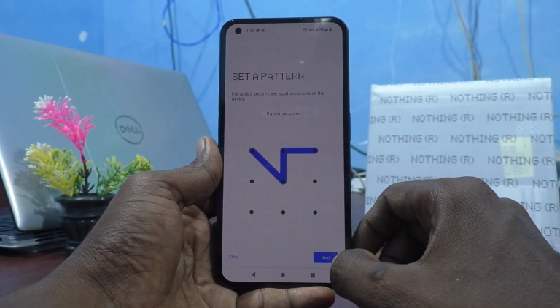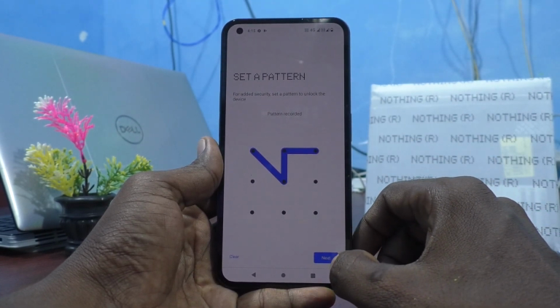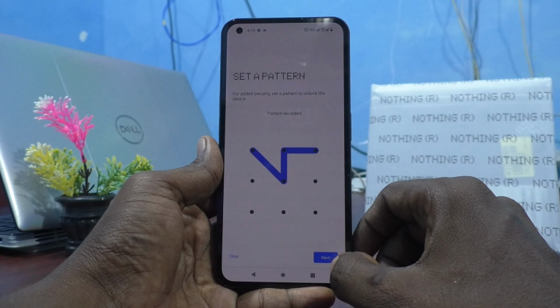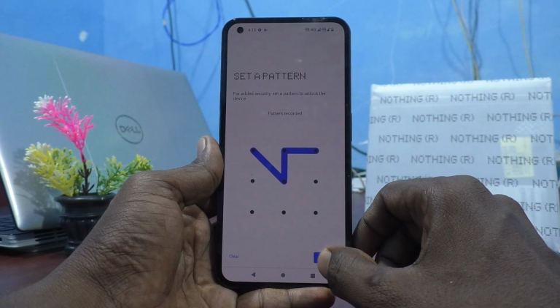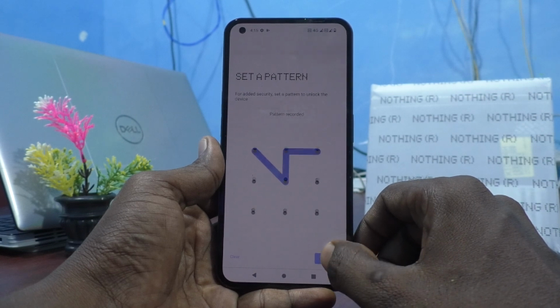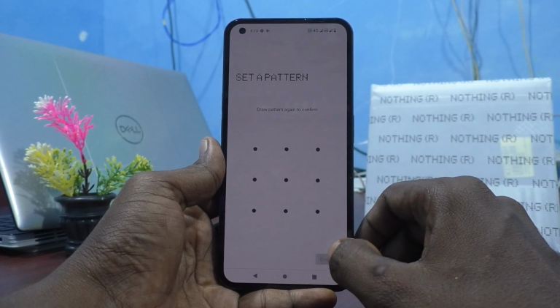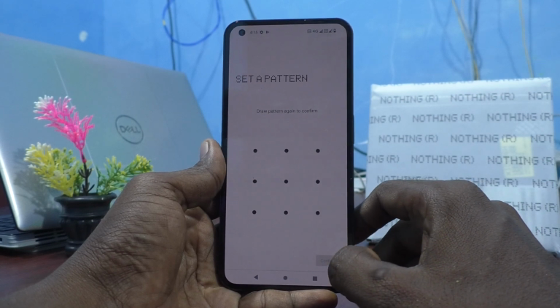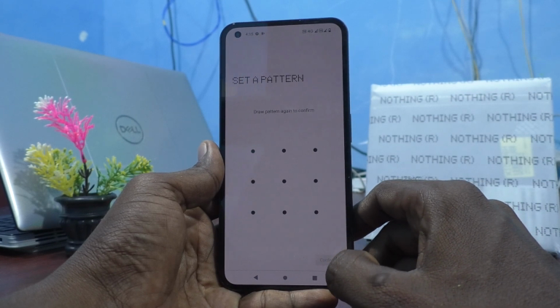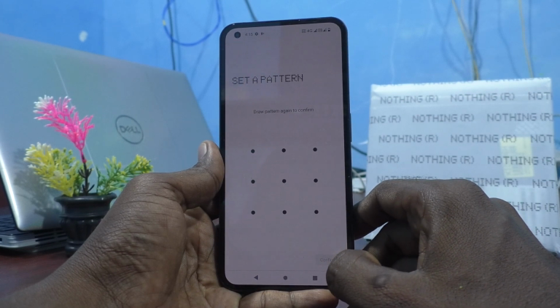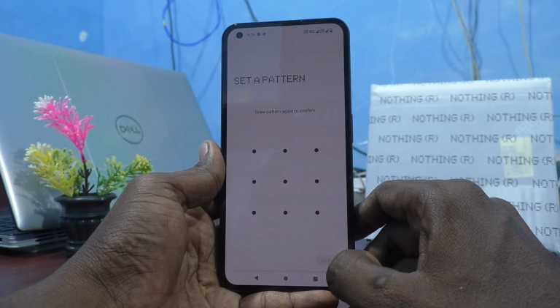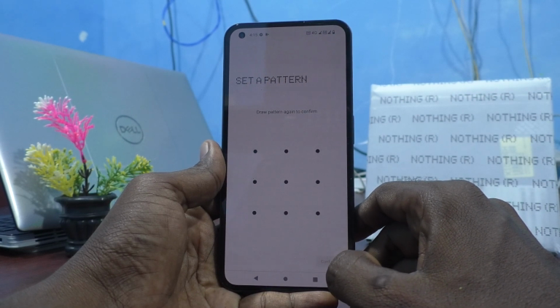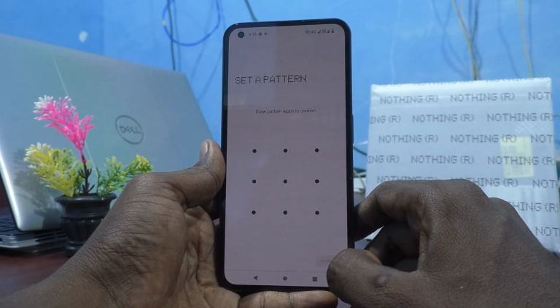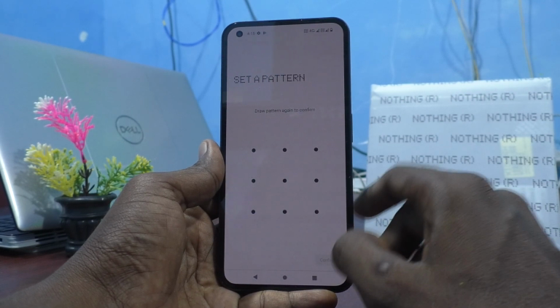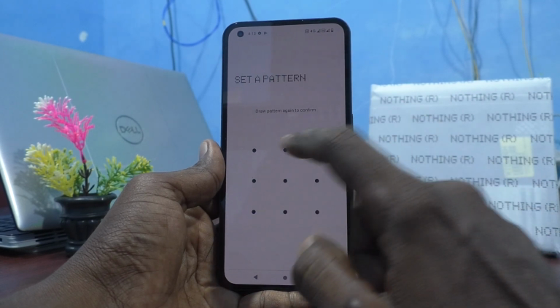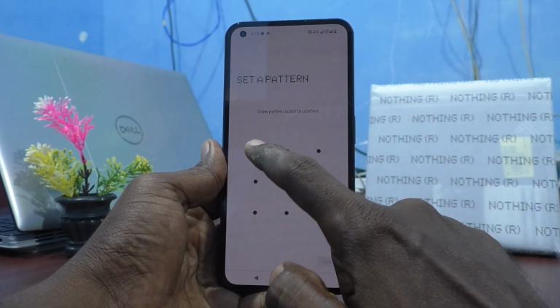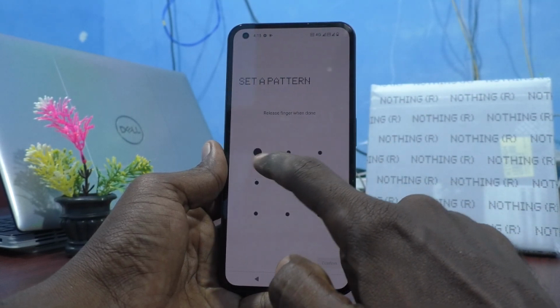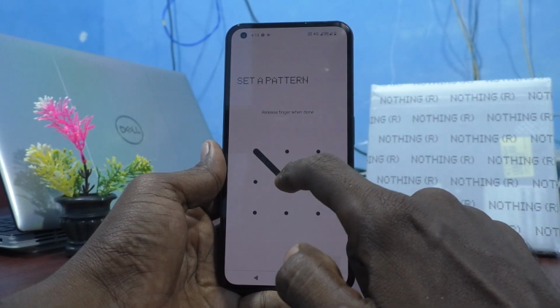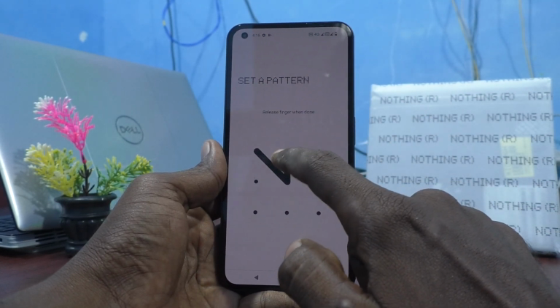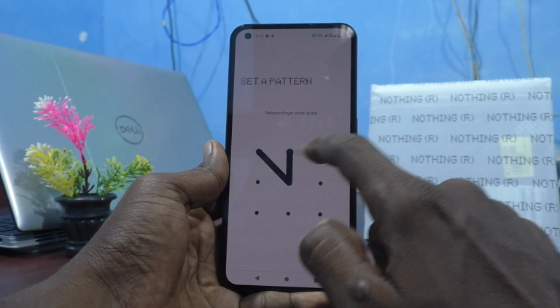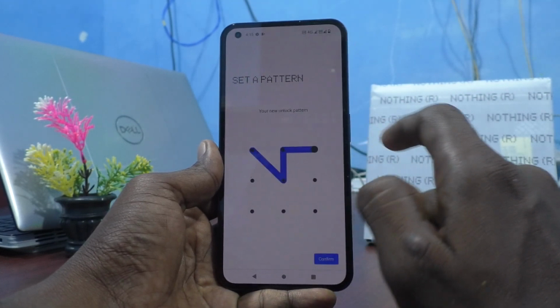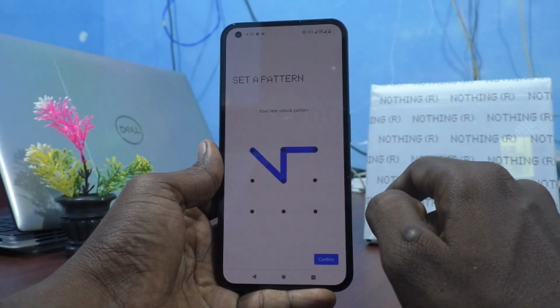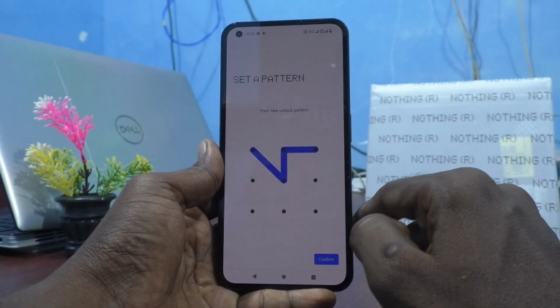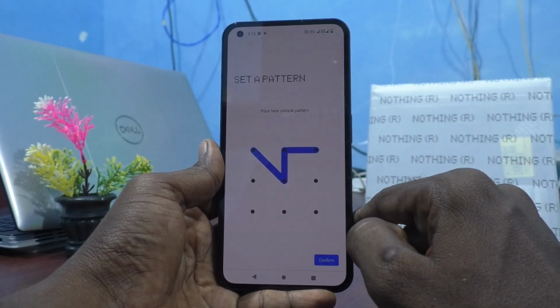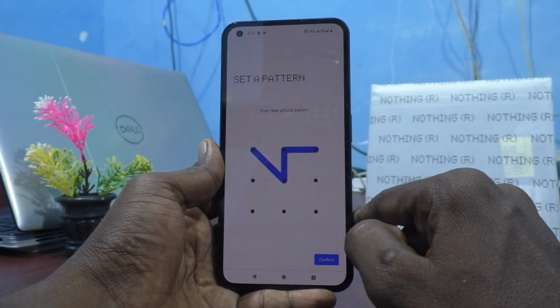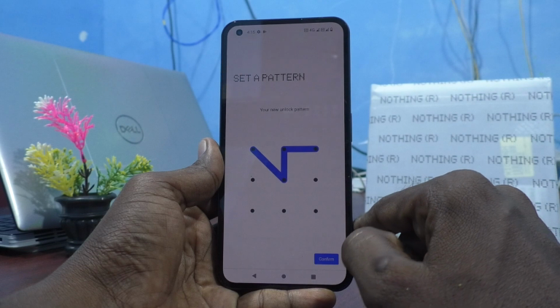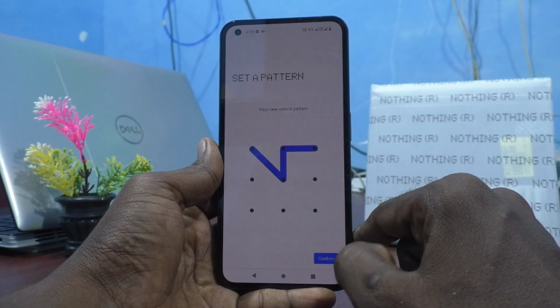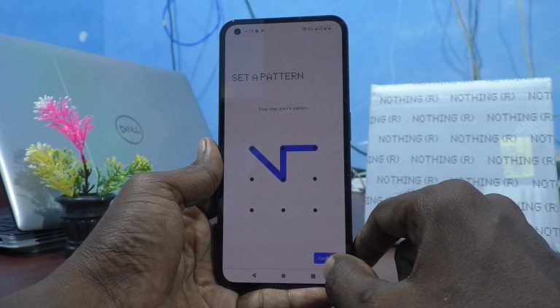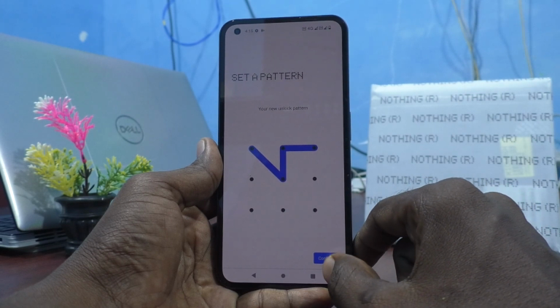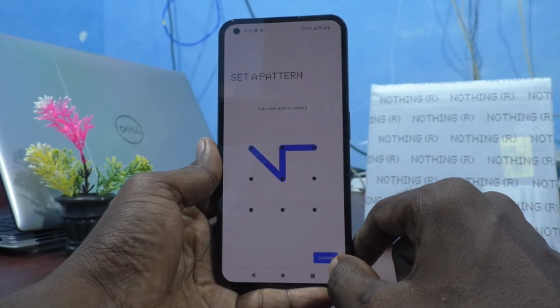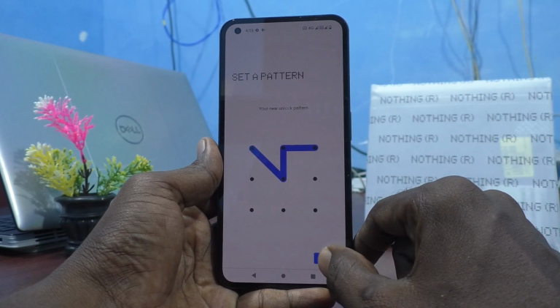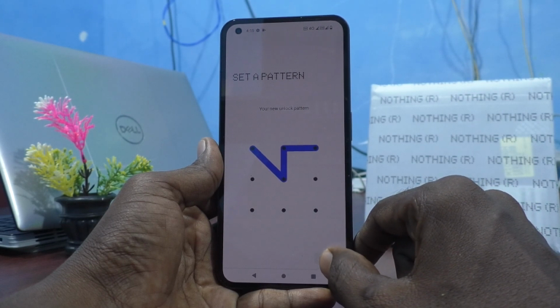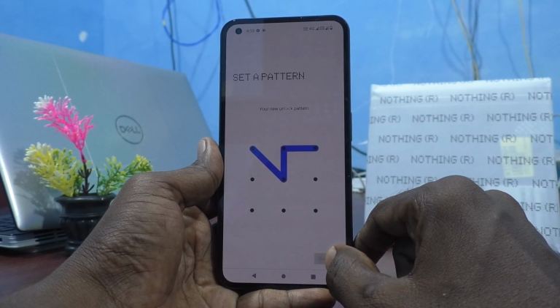Click on Next. Draw the same pattern to verify. Again draw the same pattern and click on Confirm.